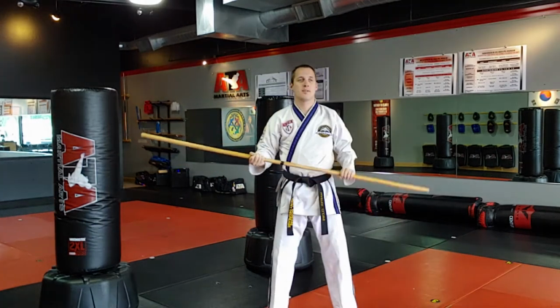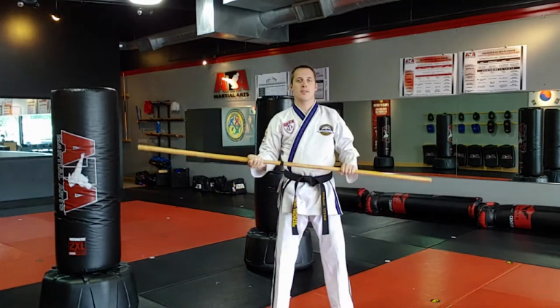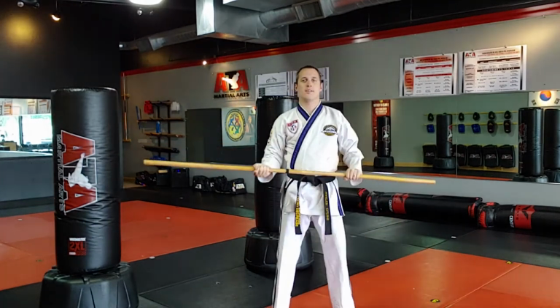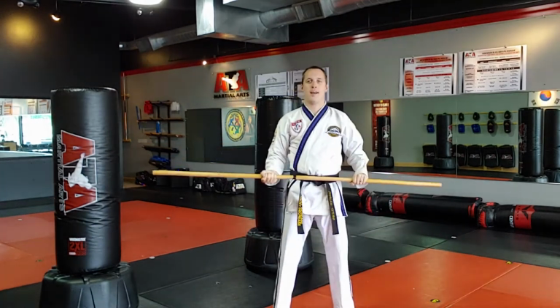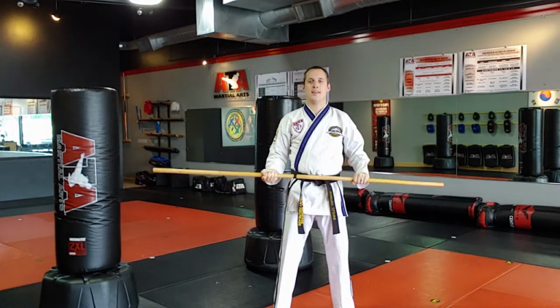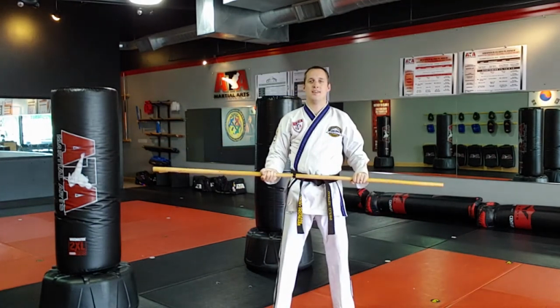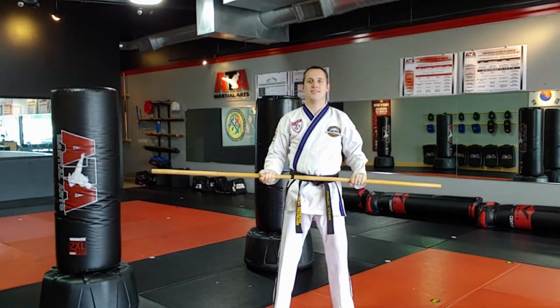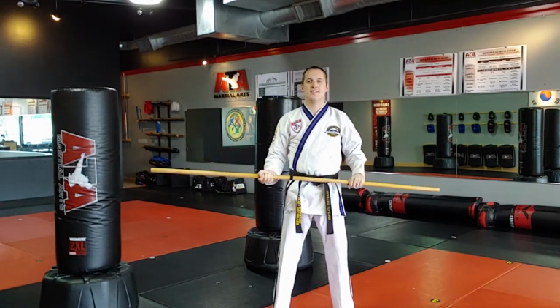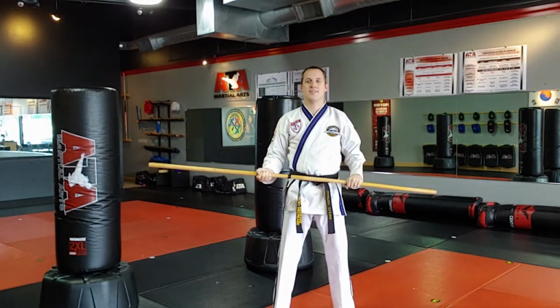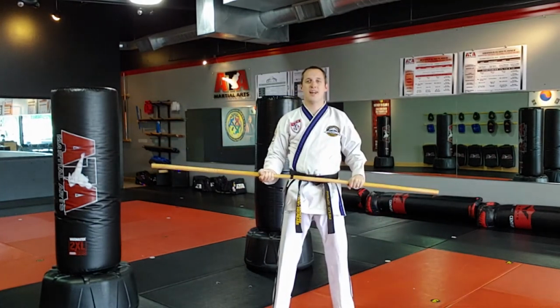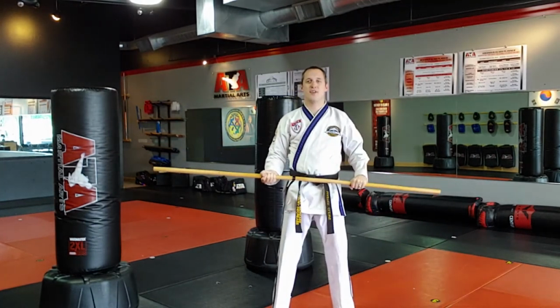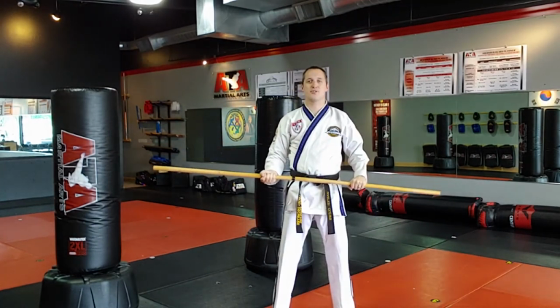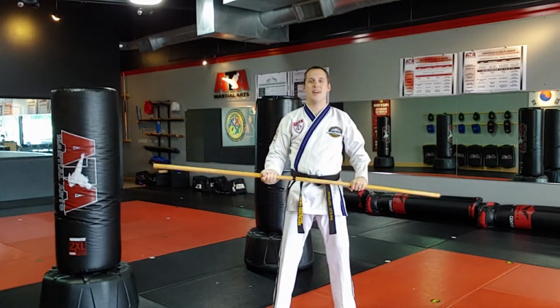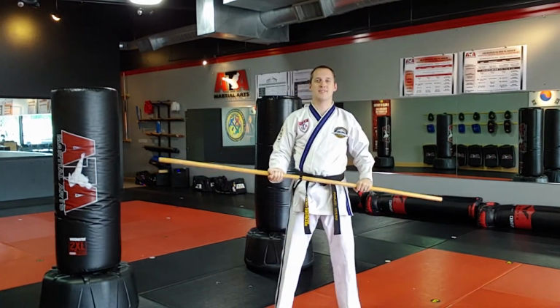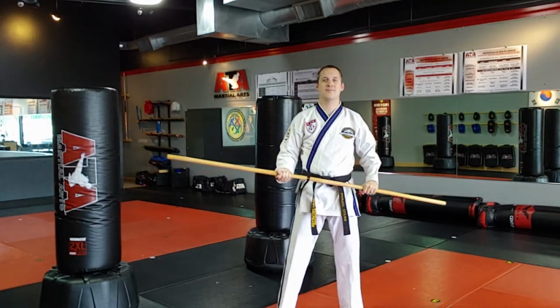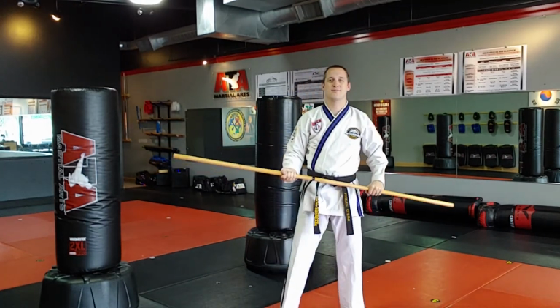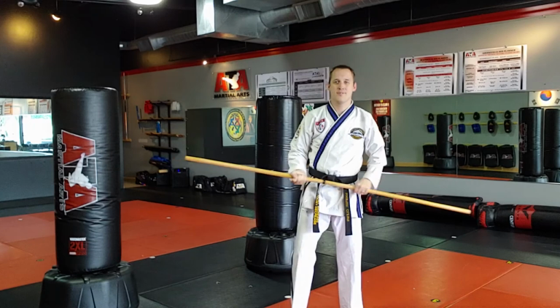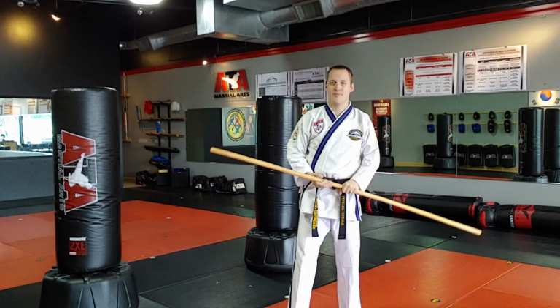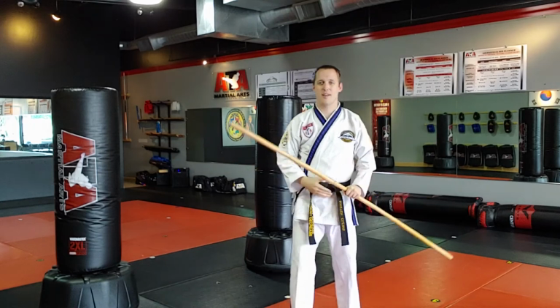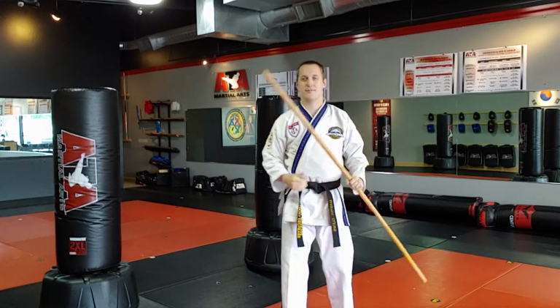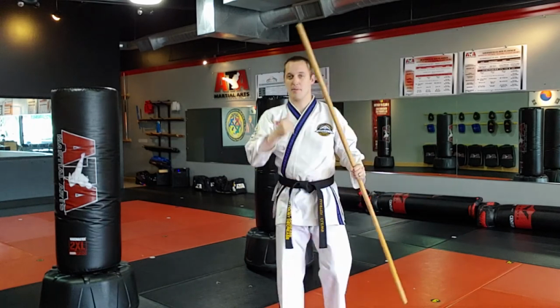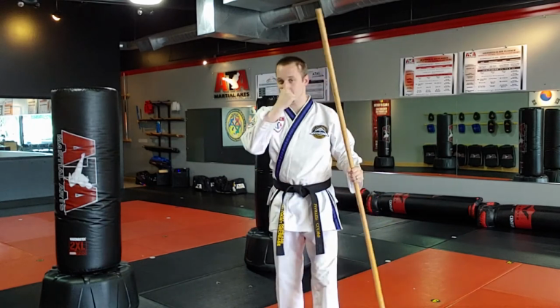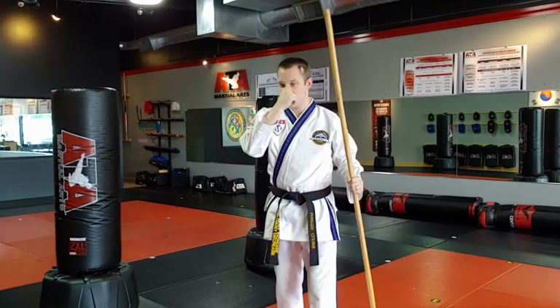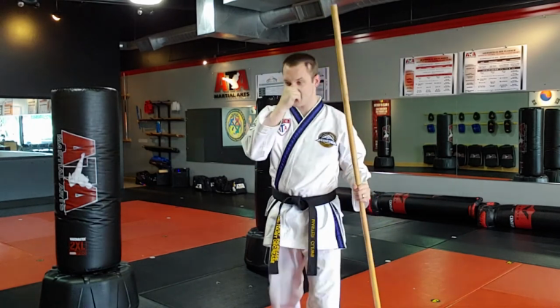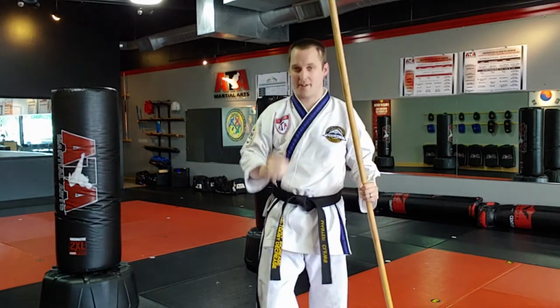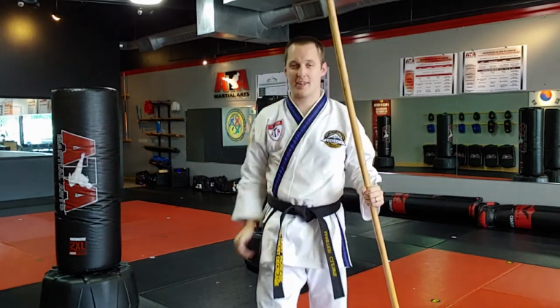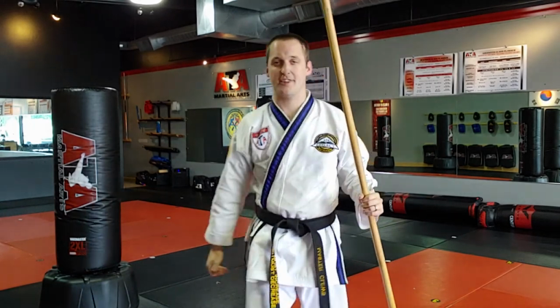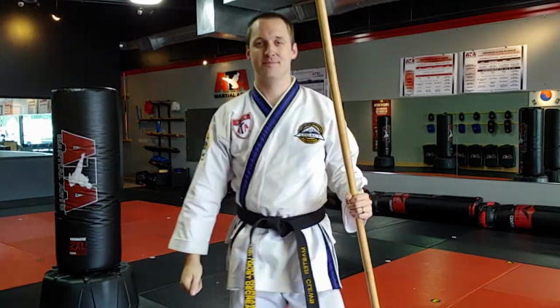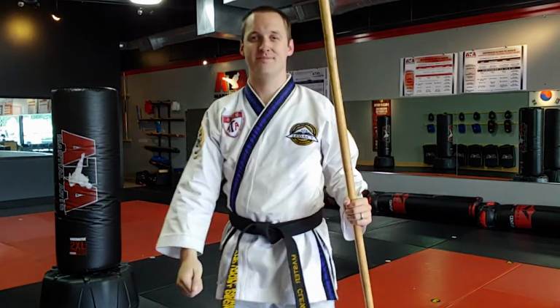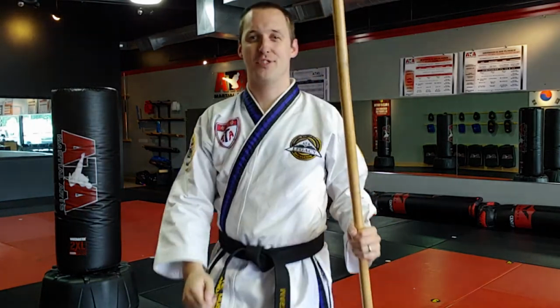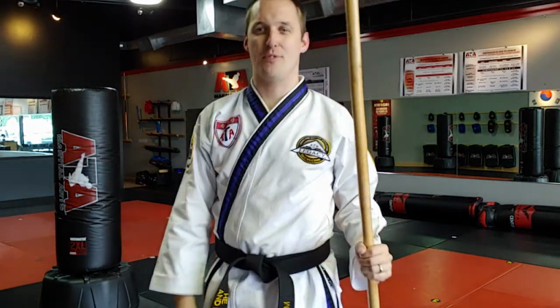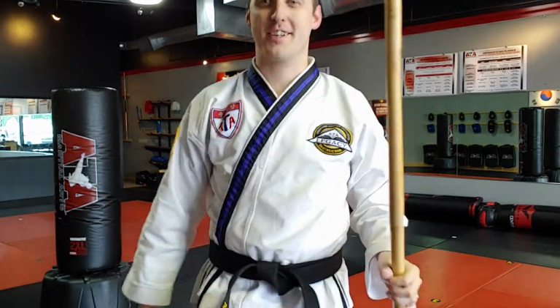That is the nine angles and the nine strikes — basic fundamentals, staff style. Go practice.